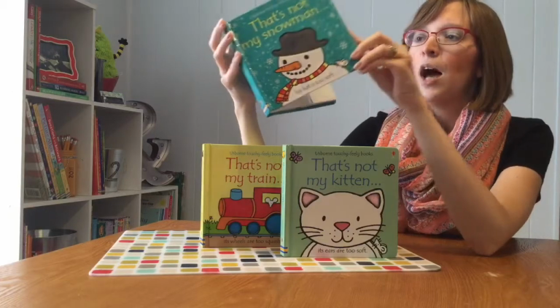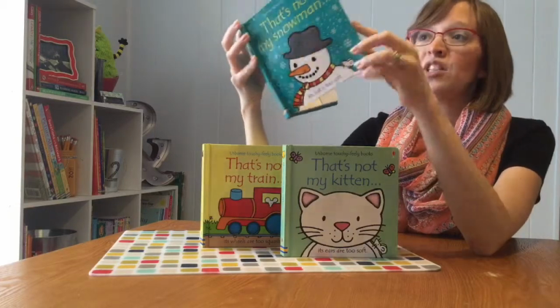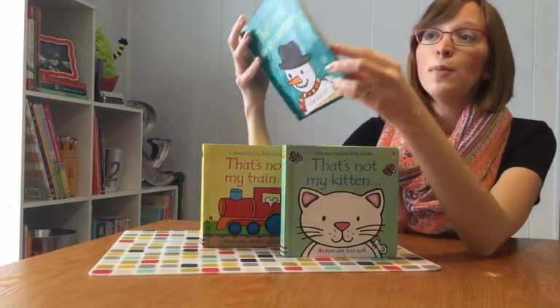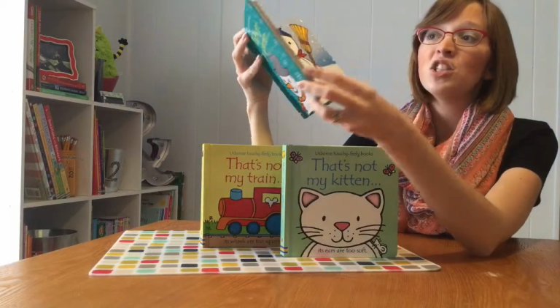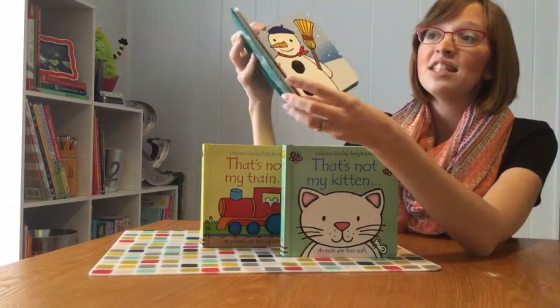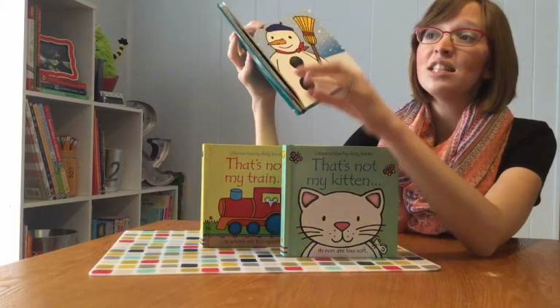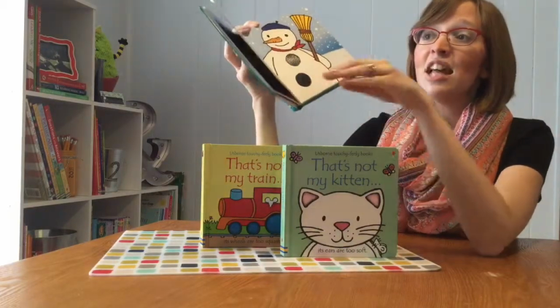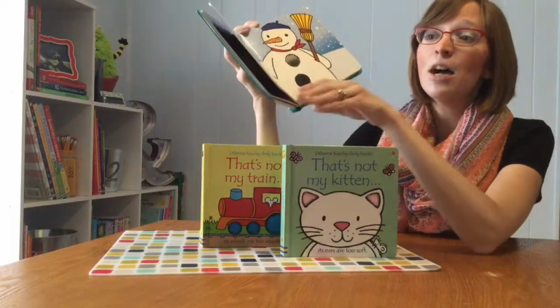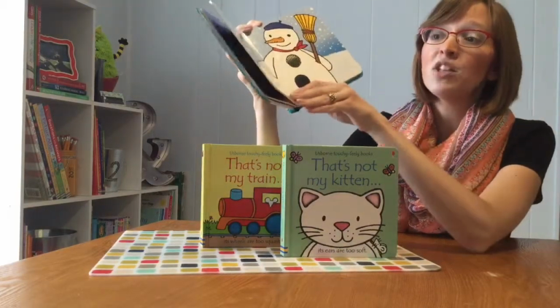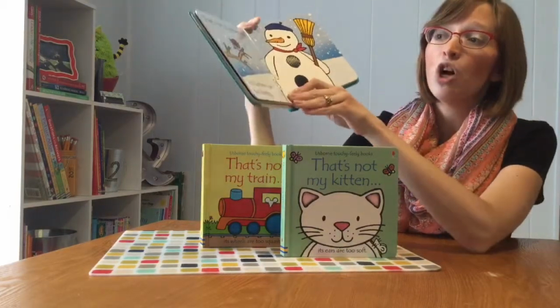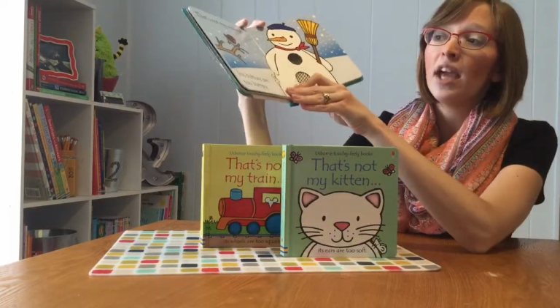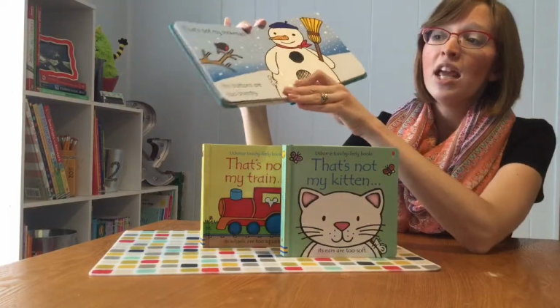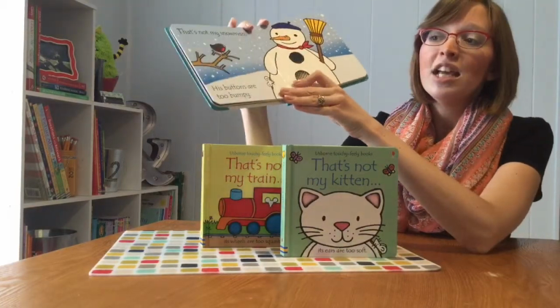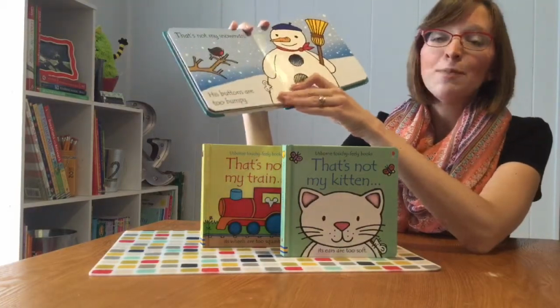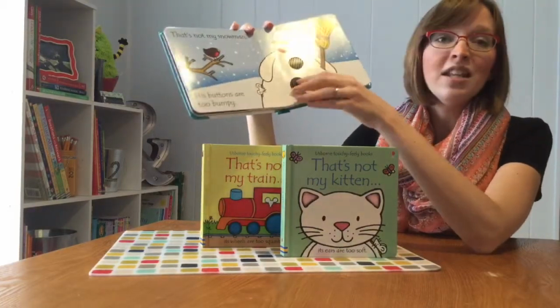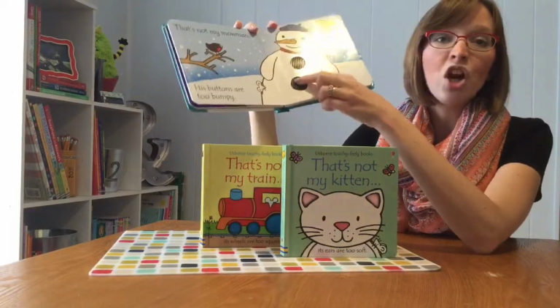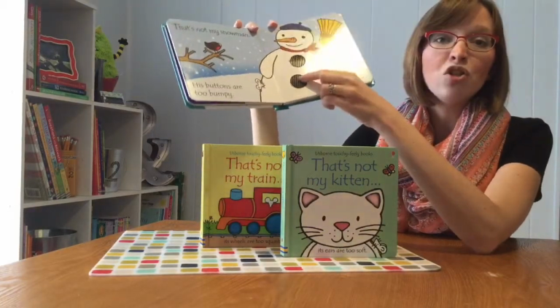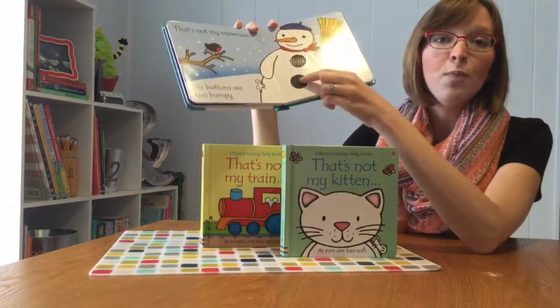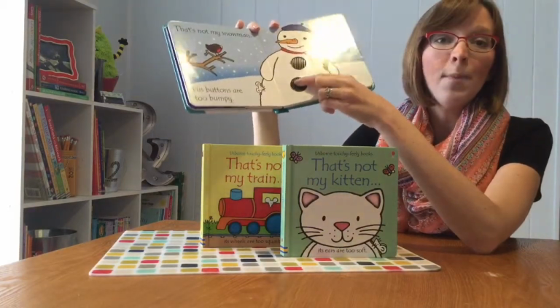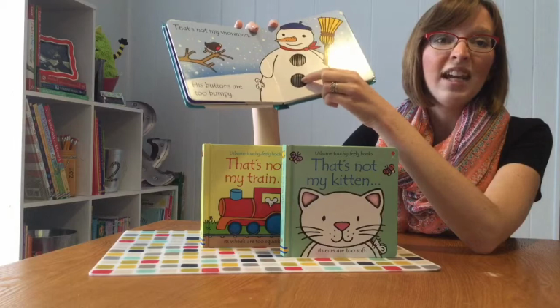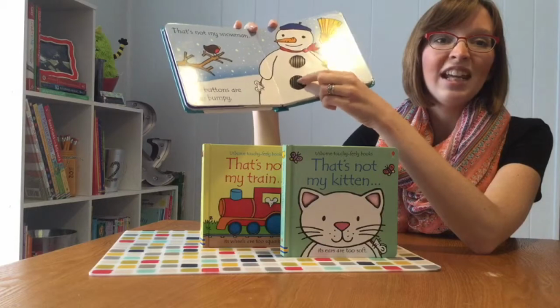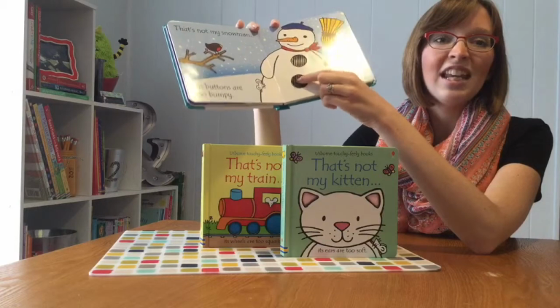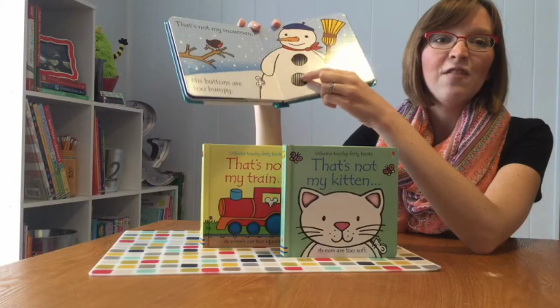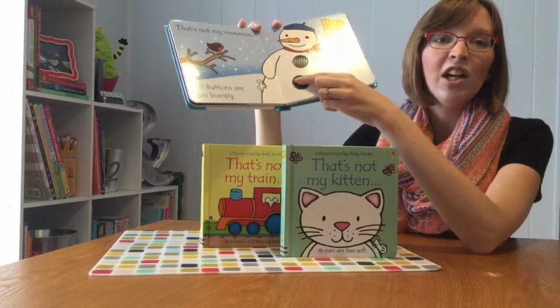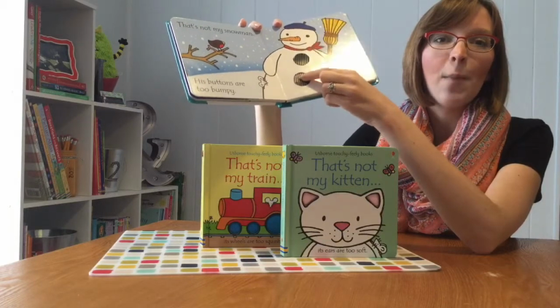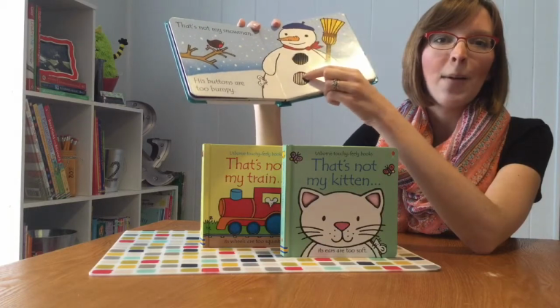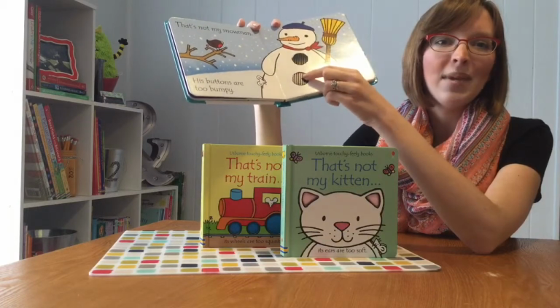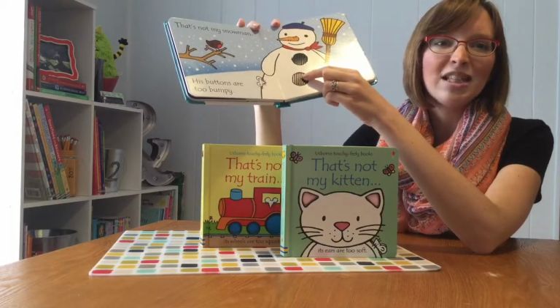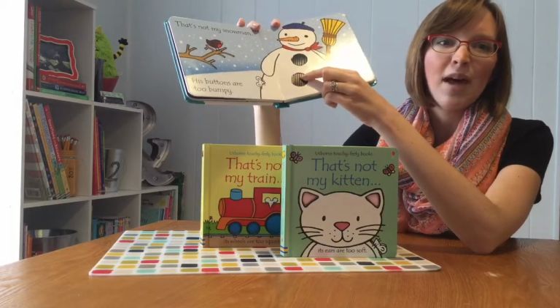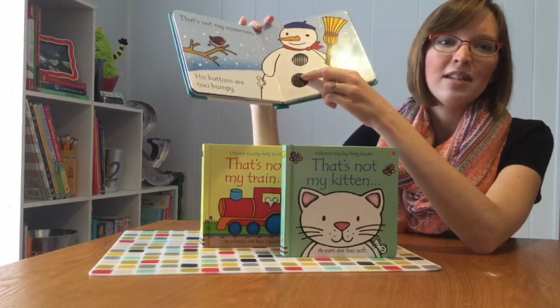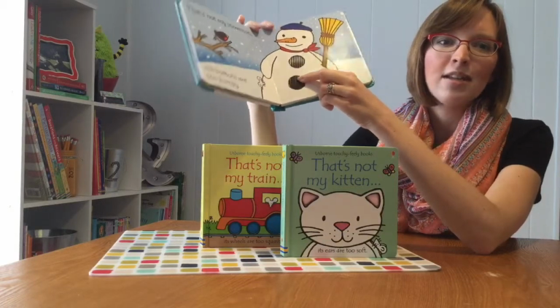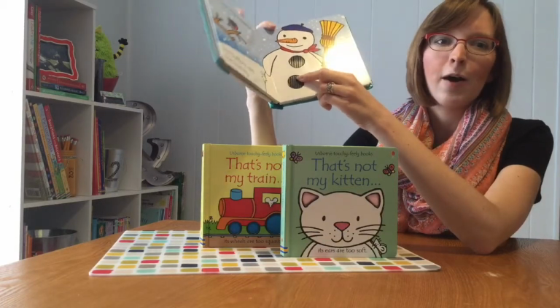Here's another page. It says, 'That's not my snowman. His buttons are too bumpy.' And they can feel how bumpy his buttons are.